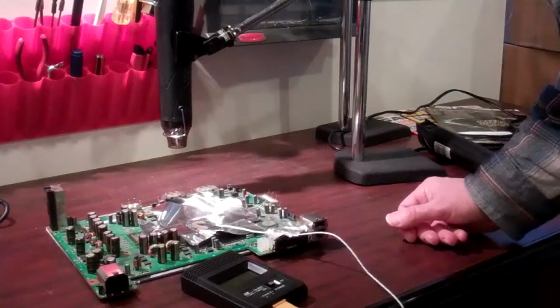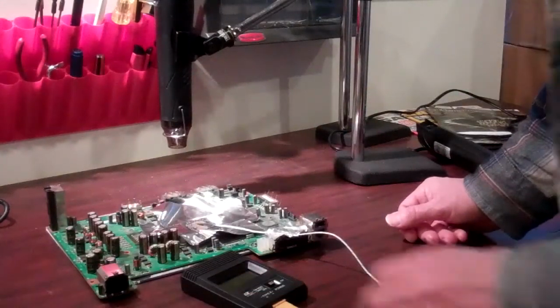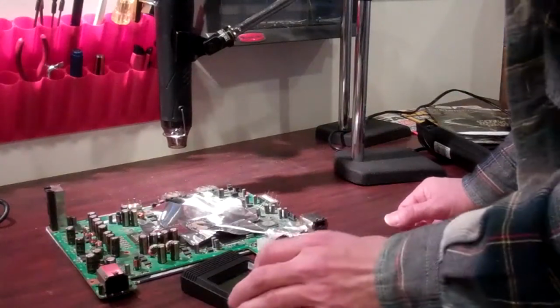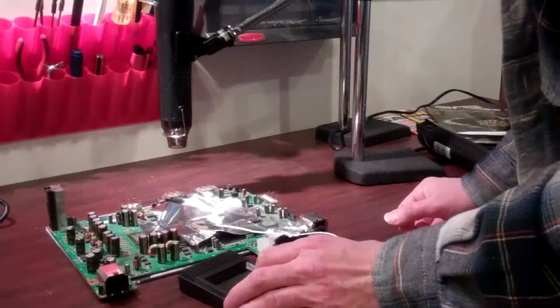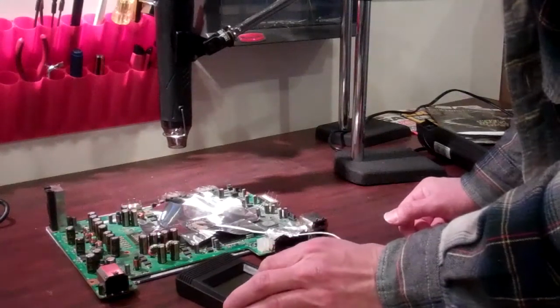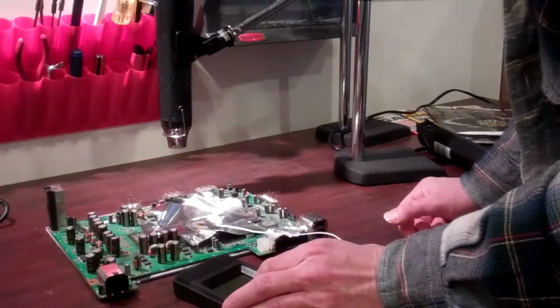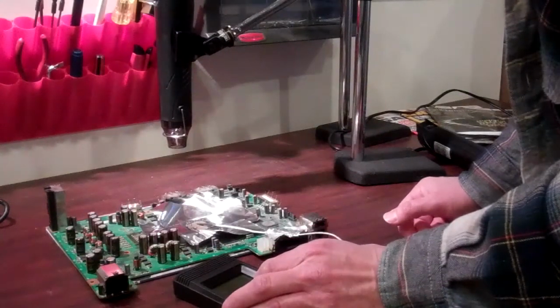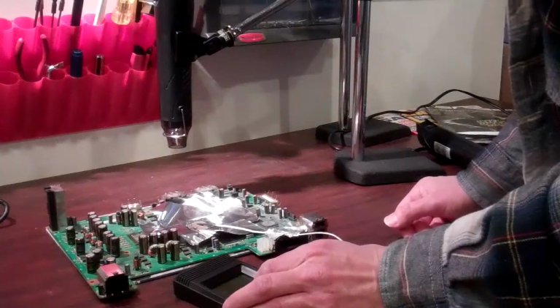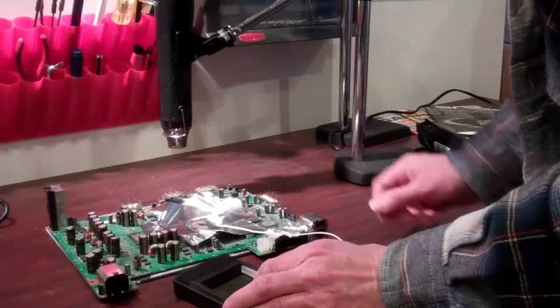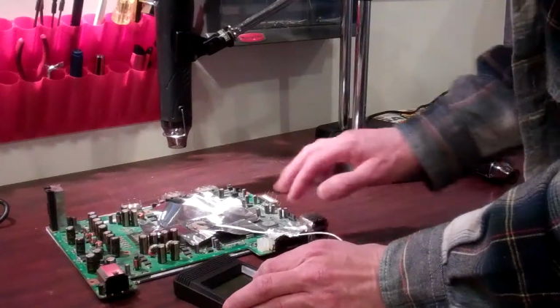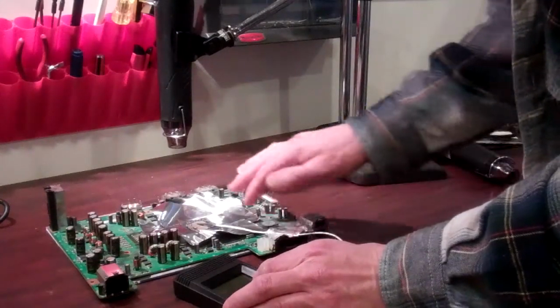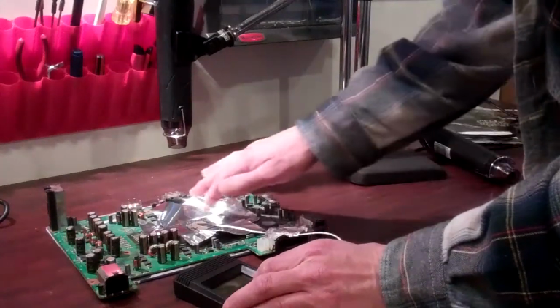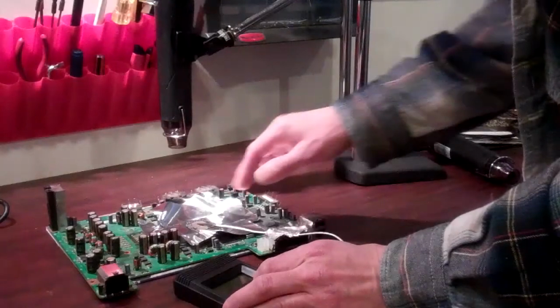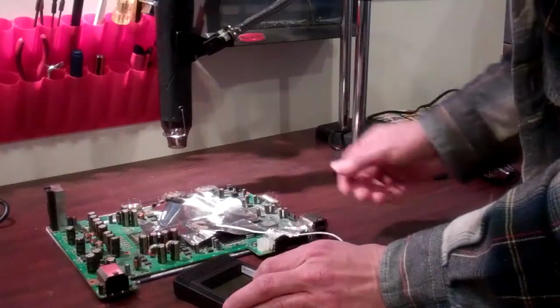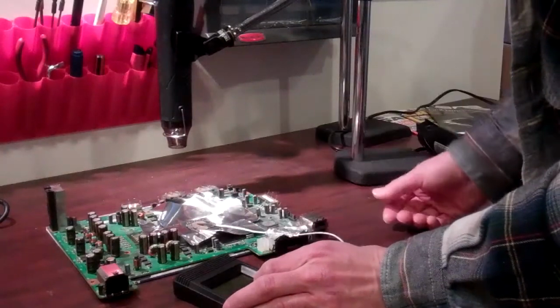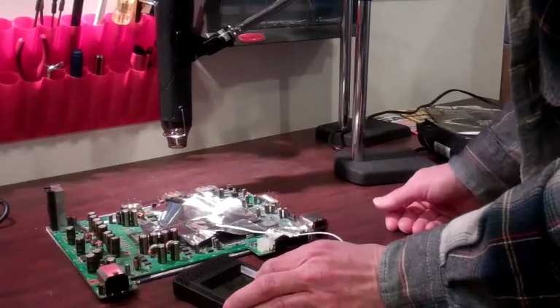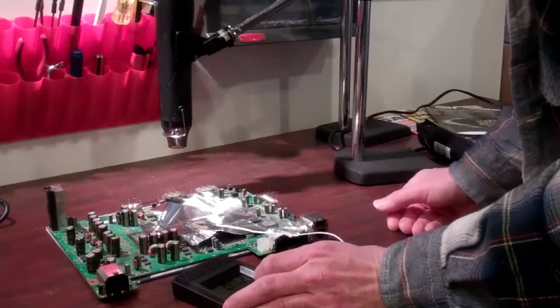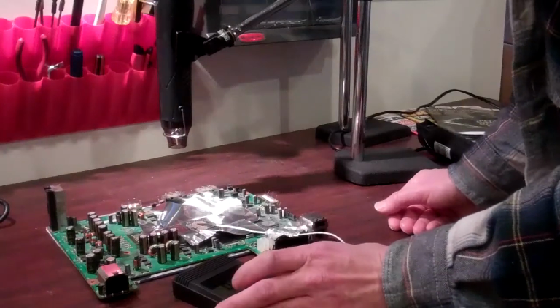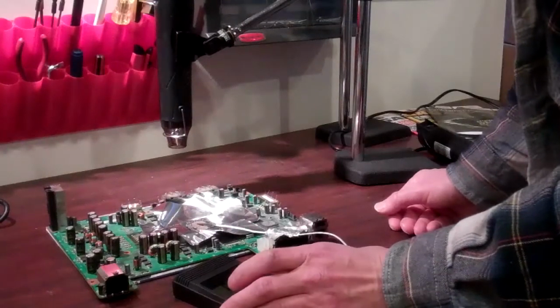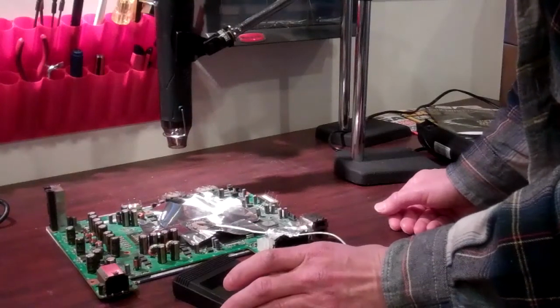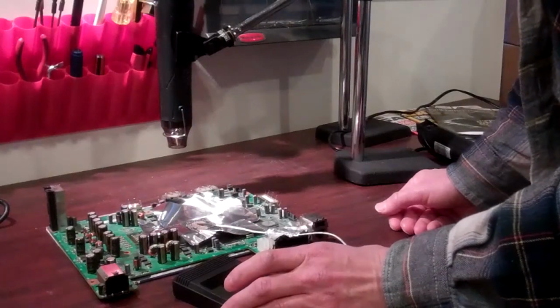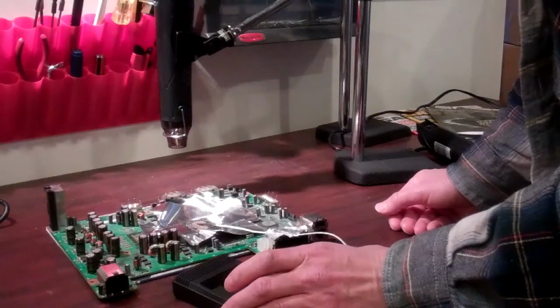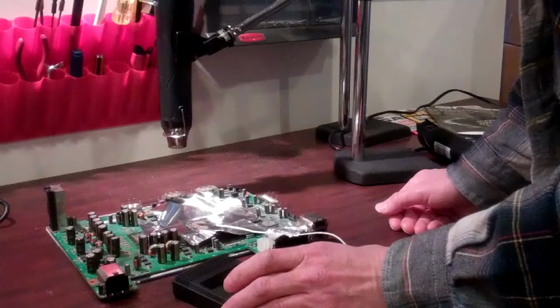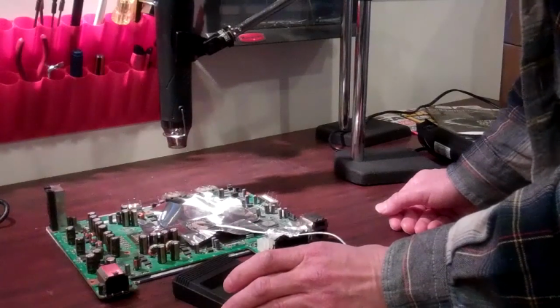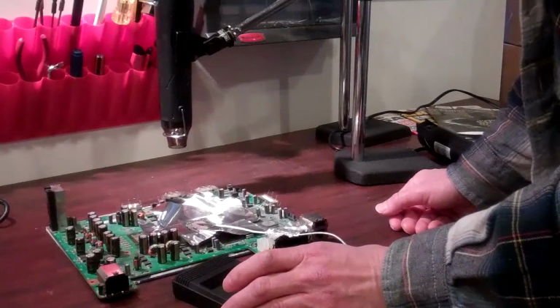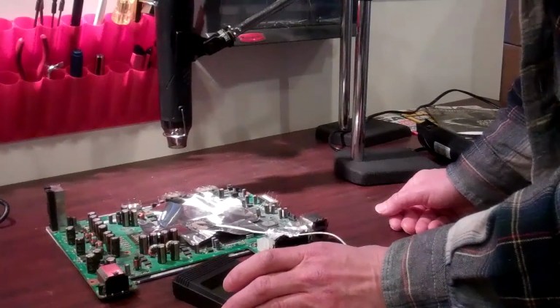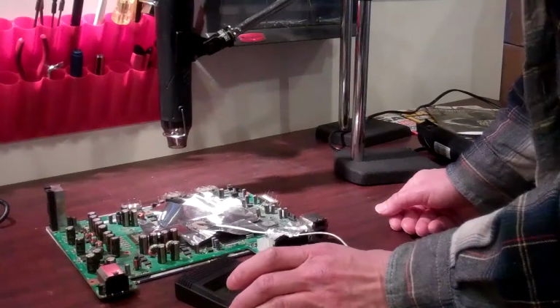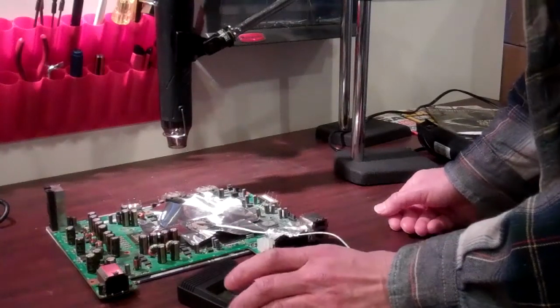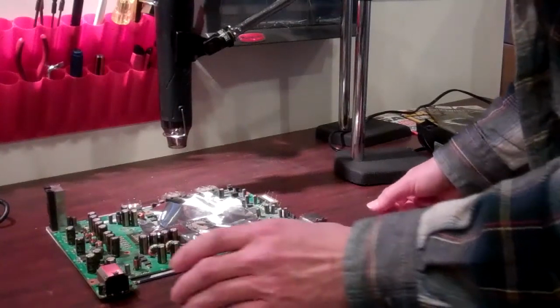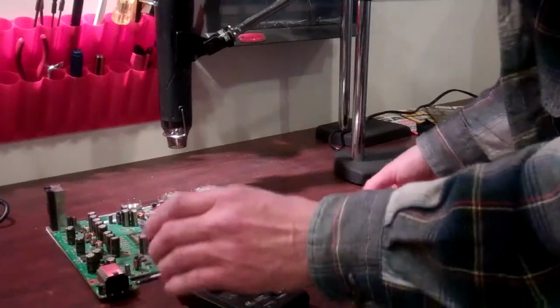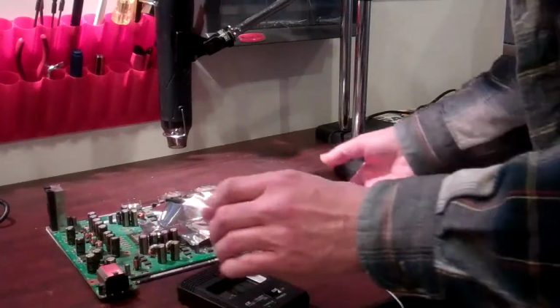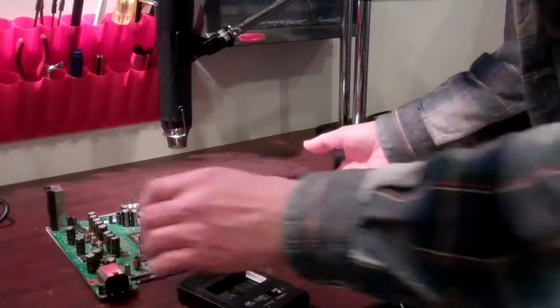Now we're going to turn on our thermal probe. Tape the probe so that it's resting right on top of the GPU so that we can monitor the process.